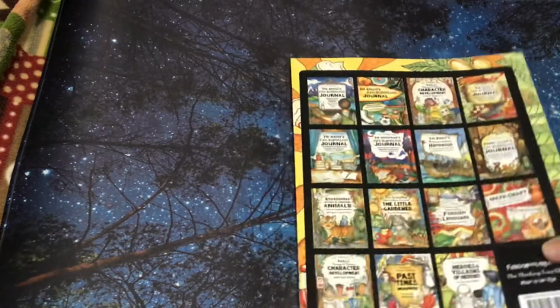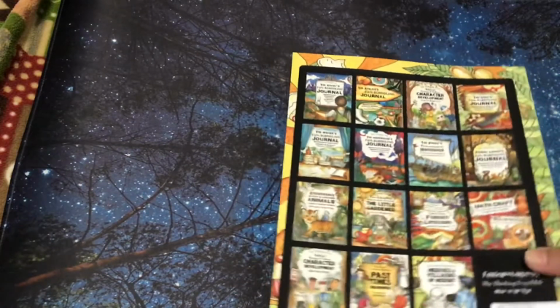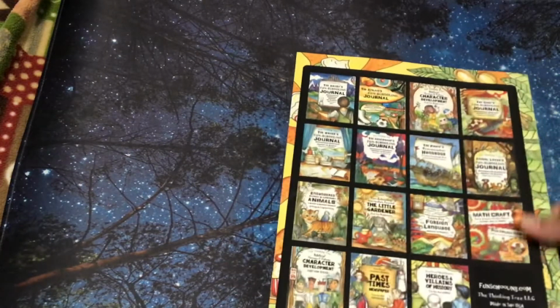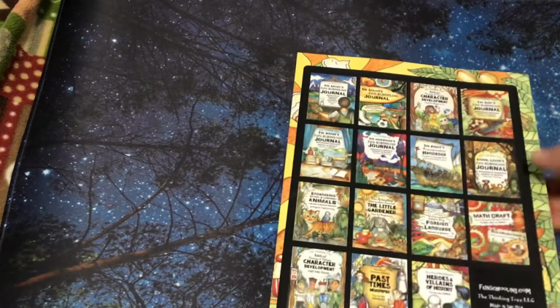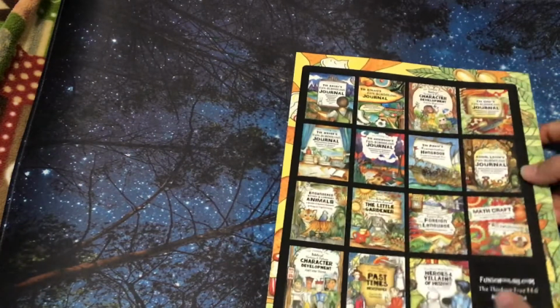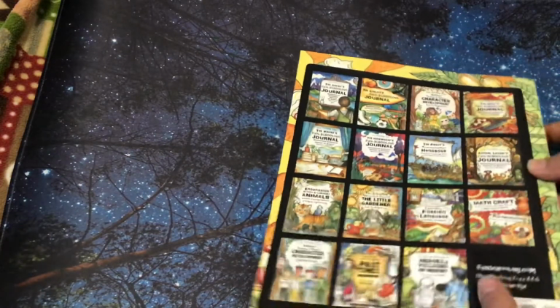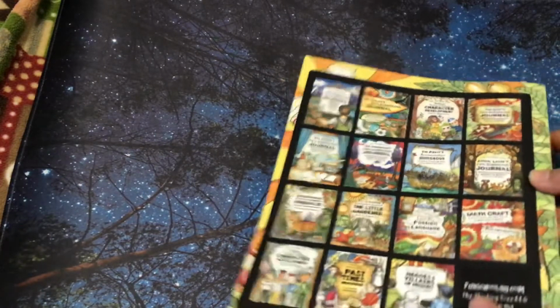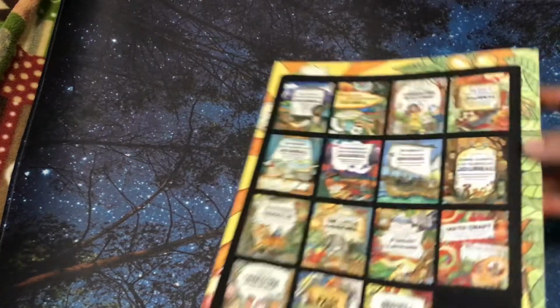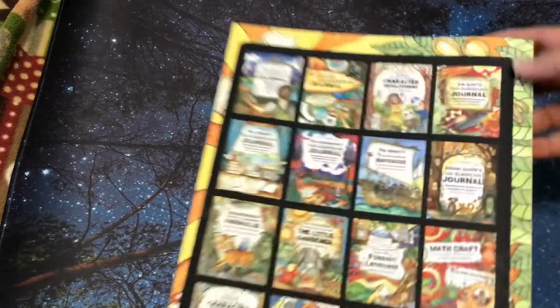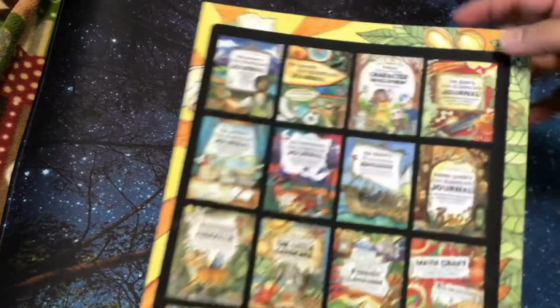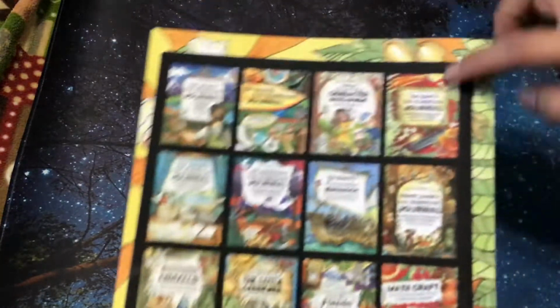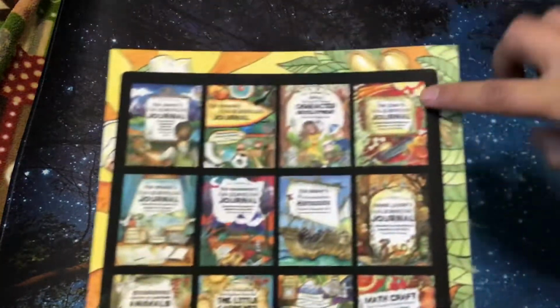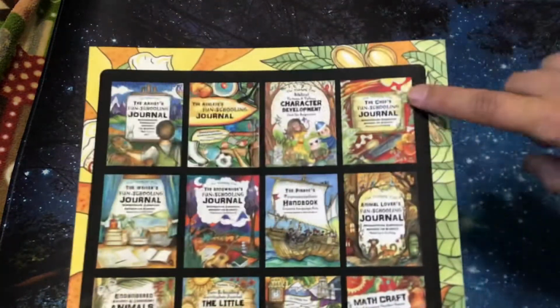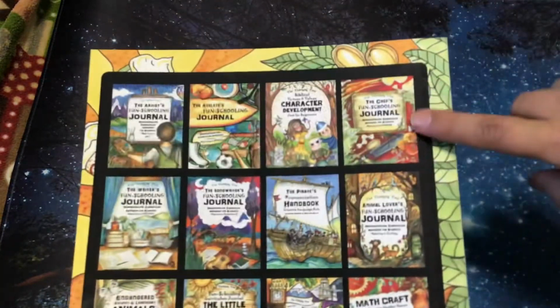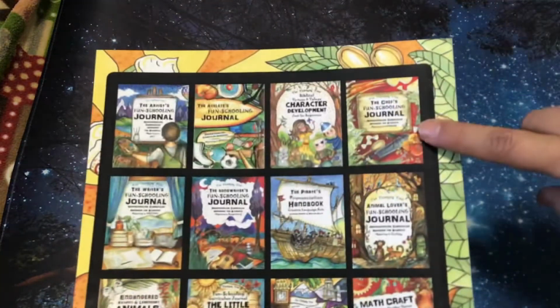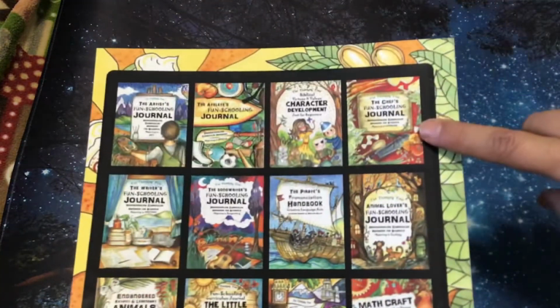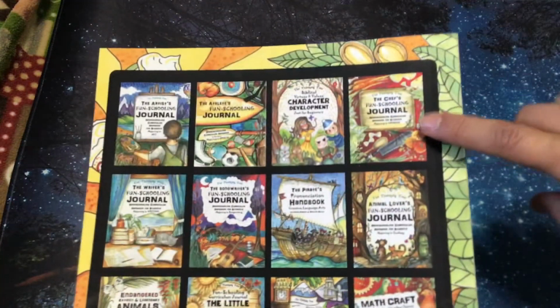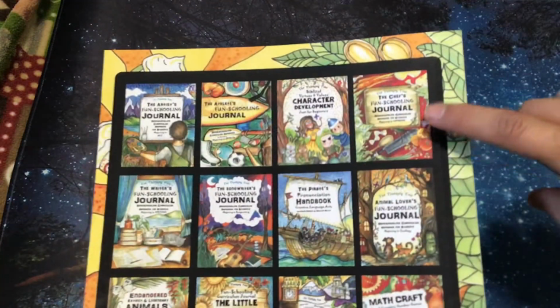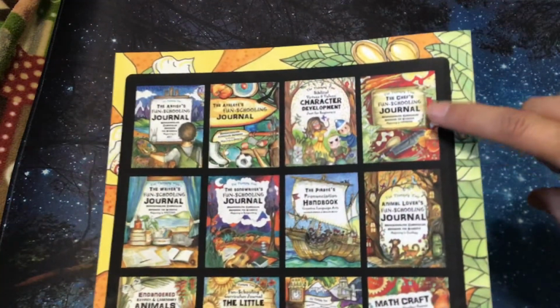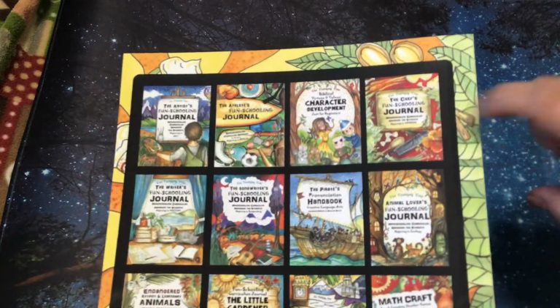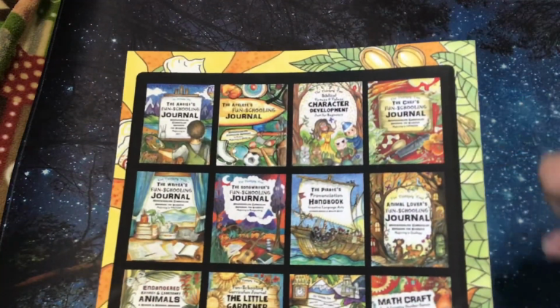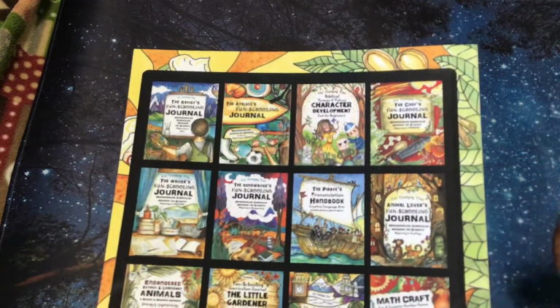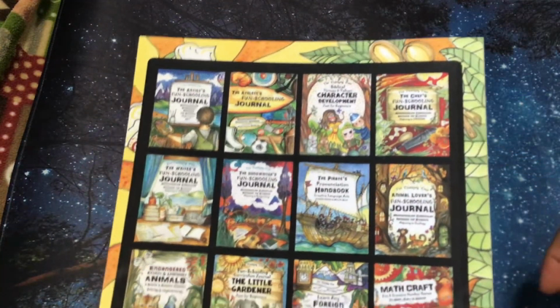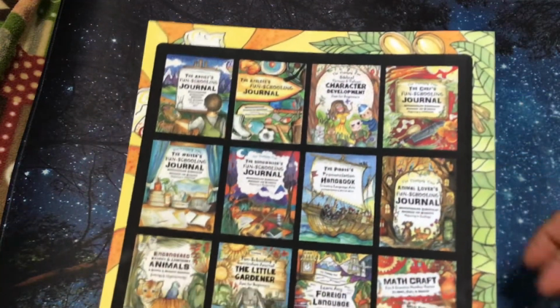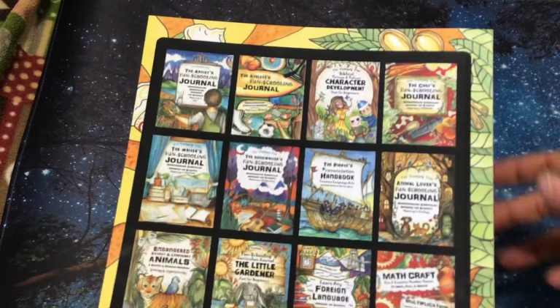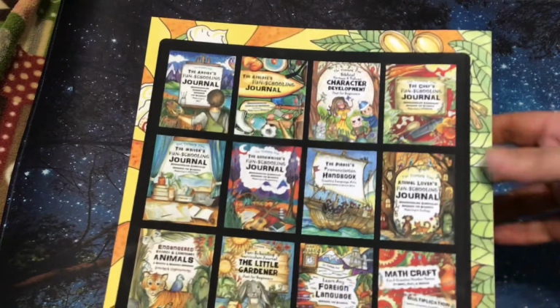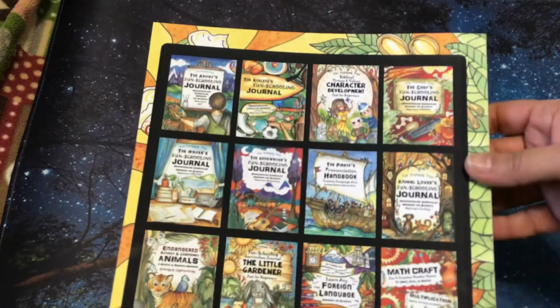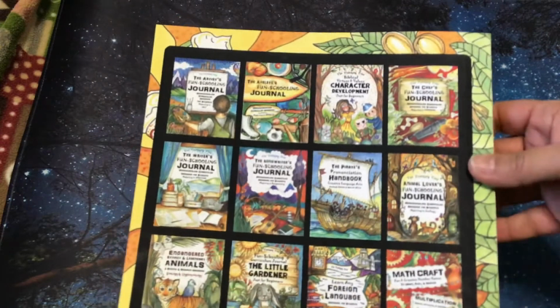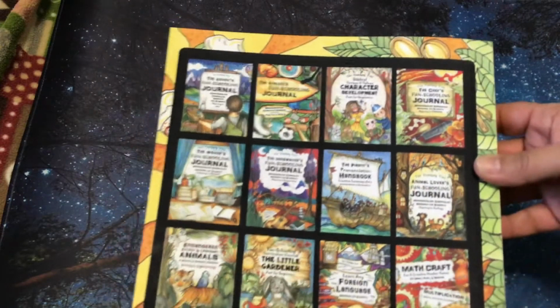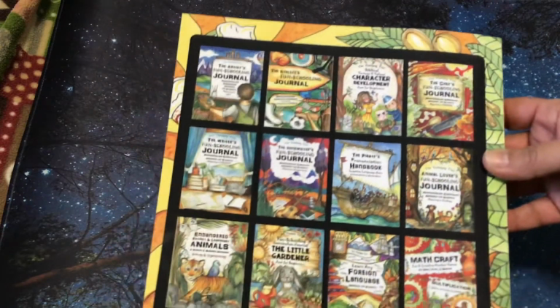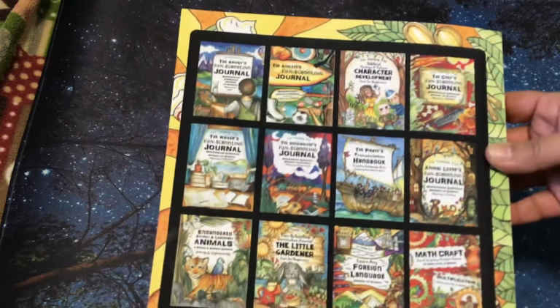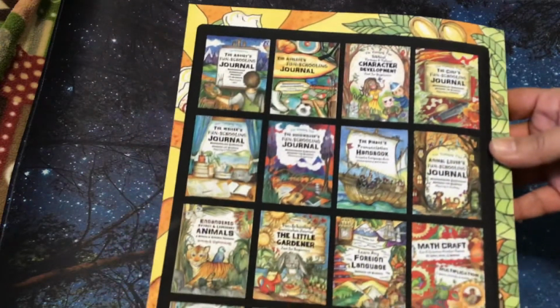There's a chef's journal as well, and I'll be doing a flip through of that one too.